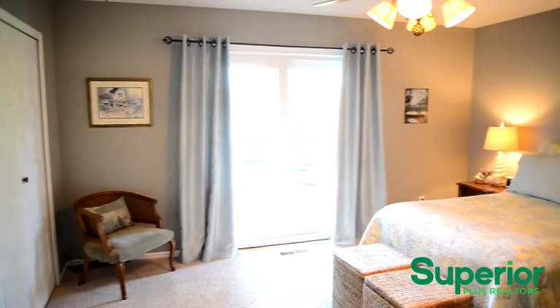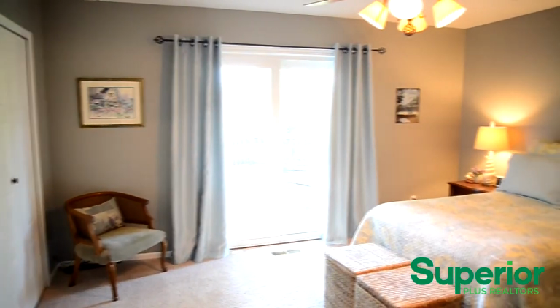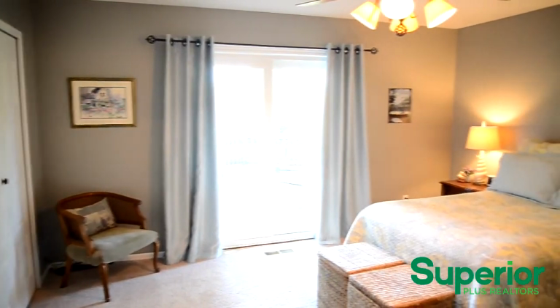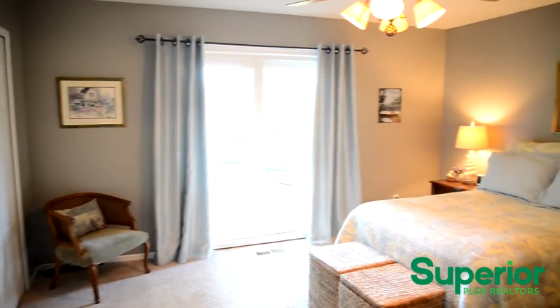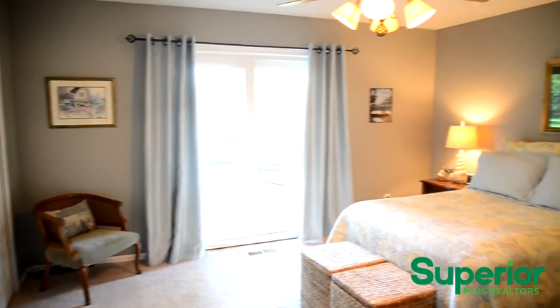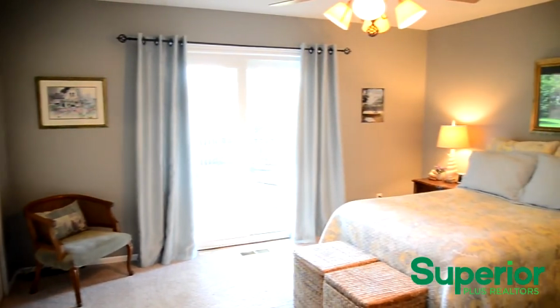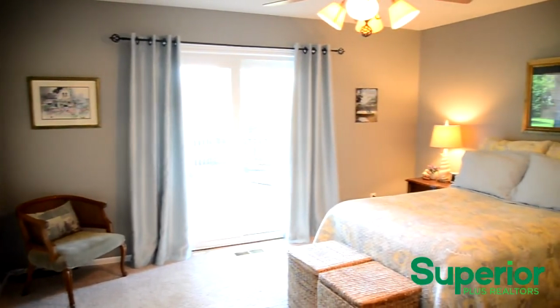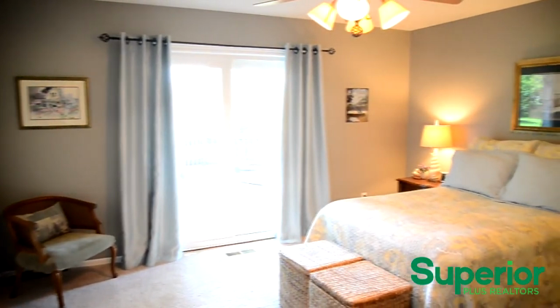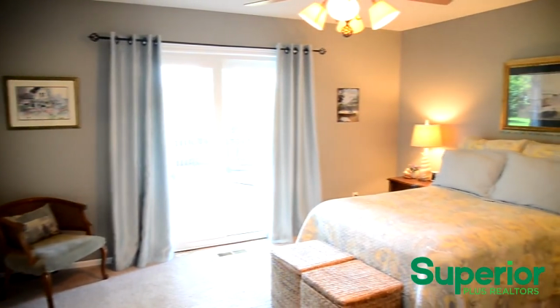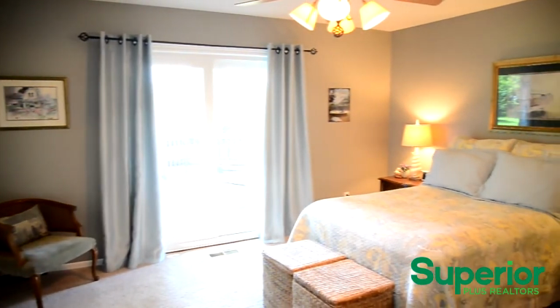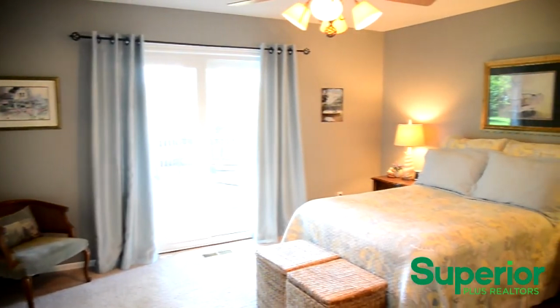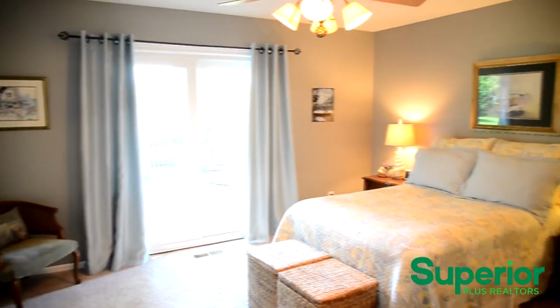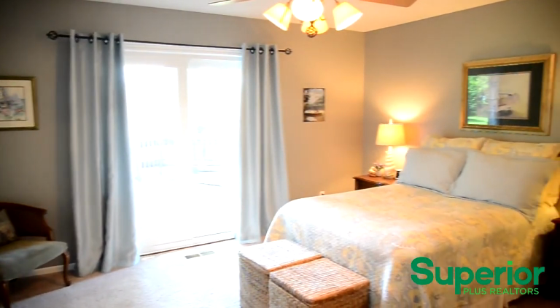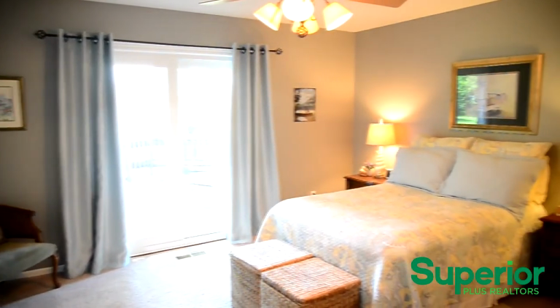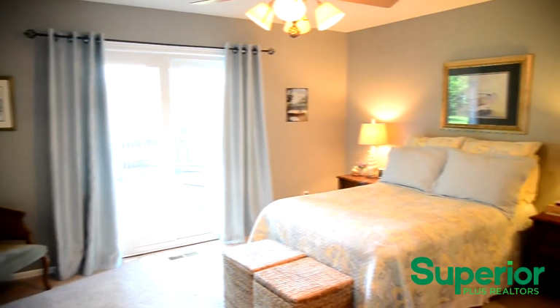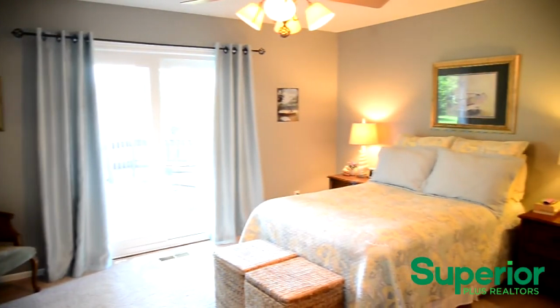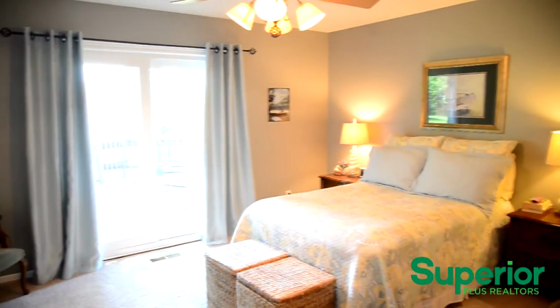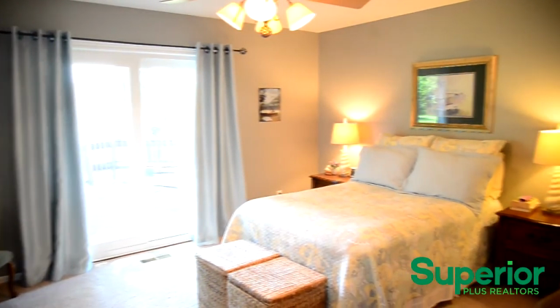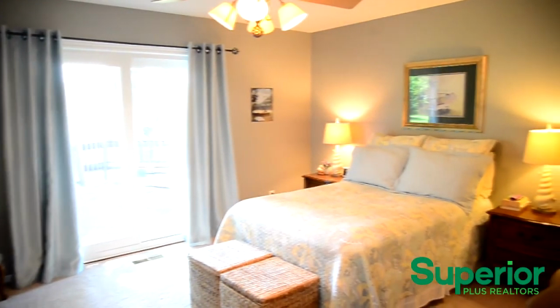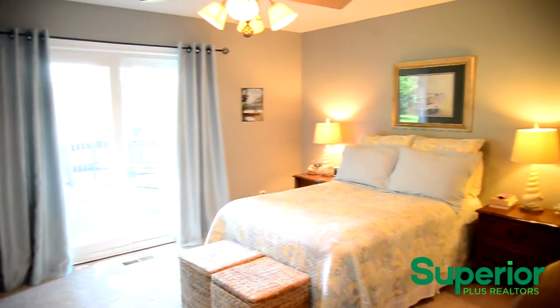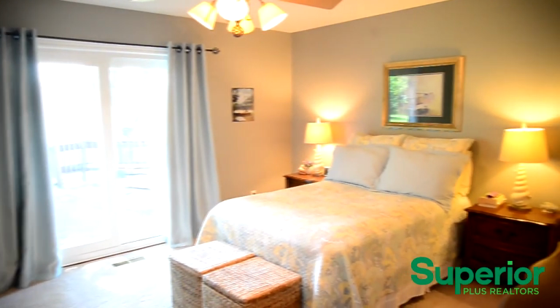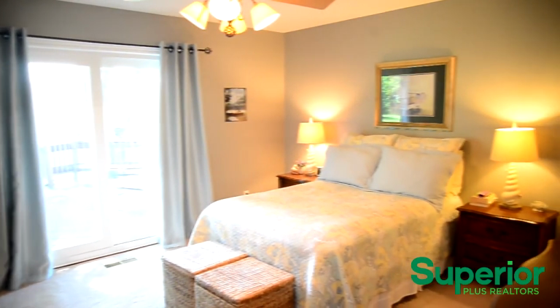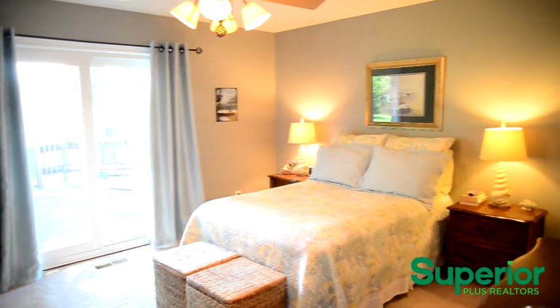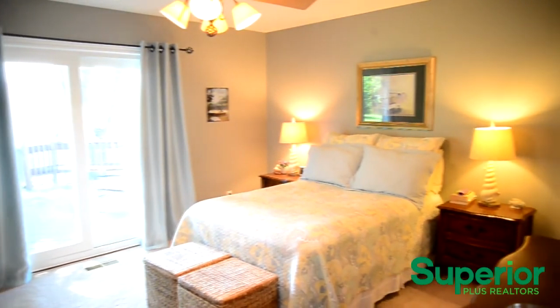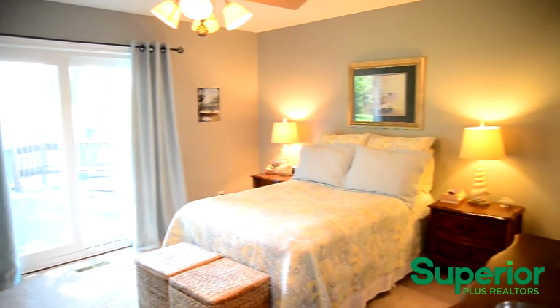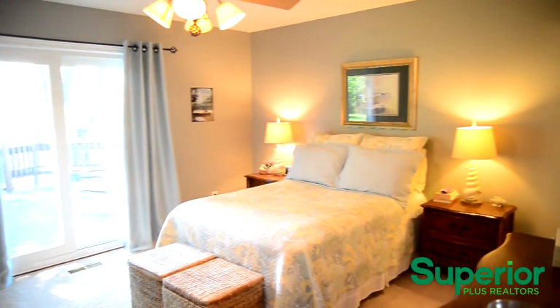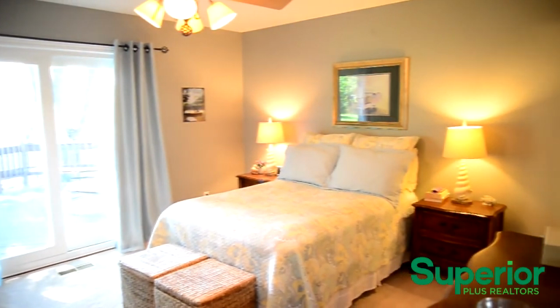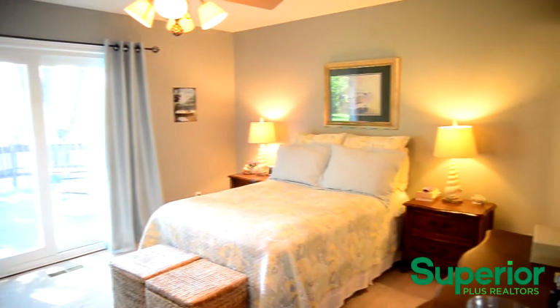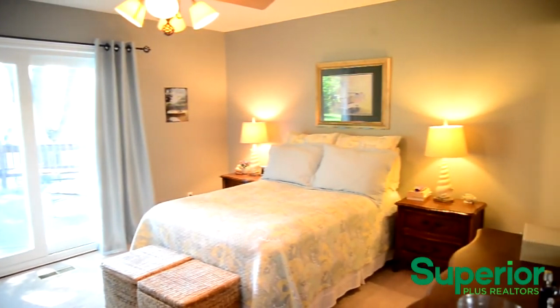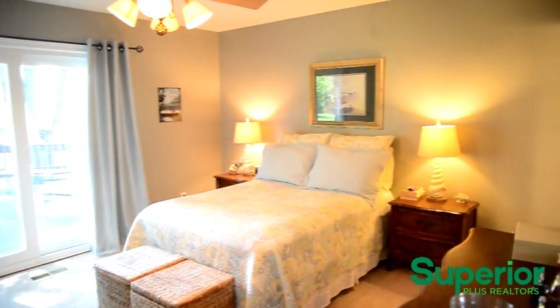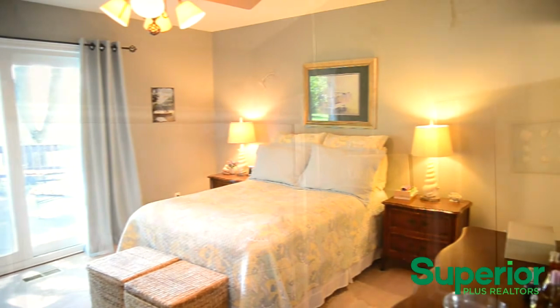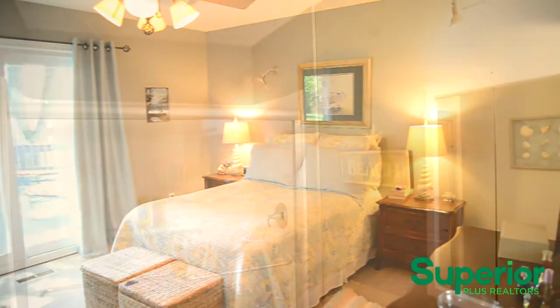The master bedroom suite features a private bathroom, as well as direct access to the back patio.